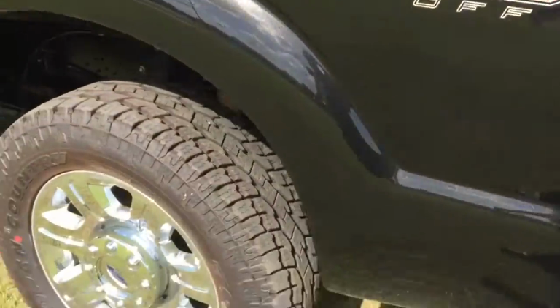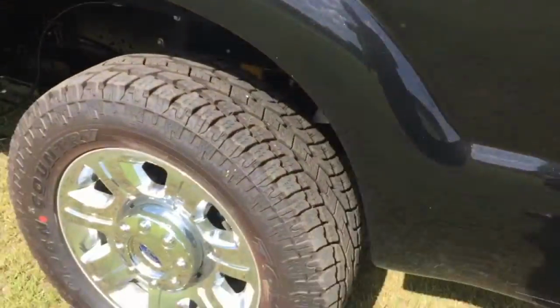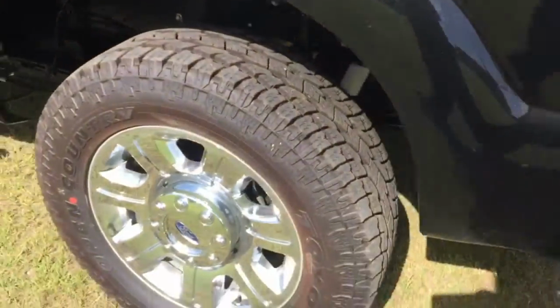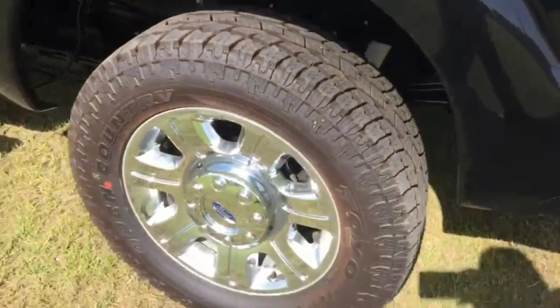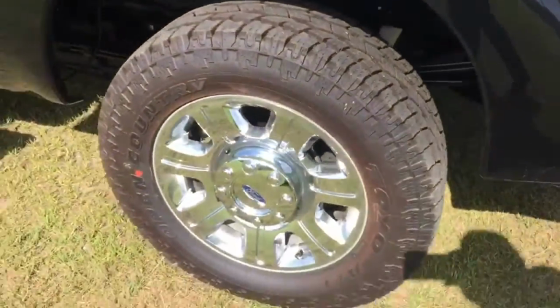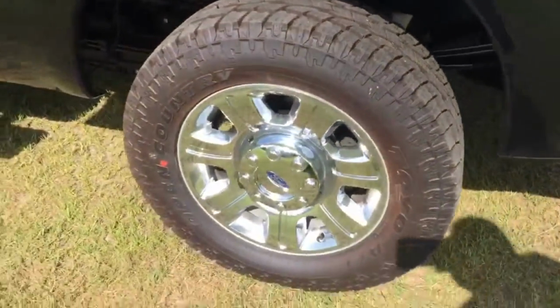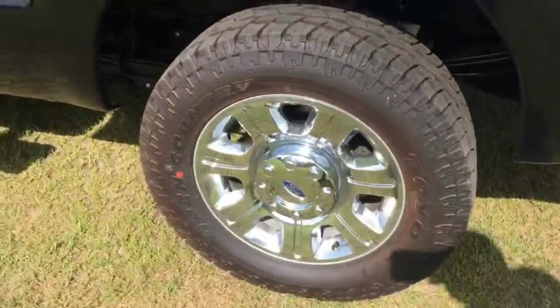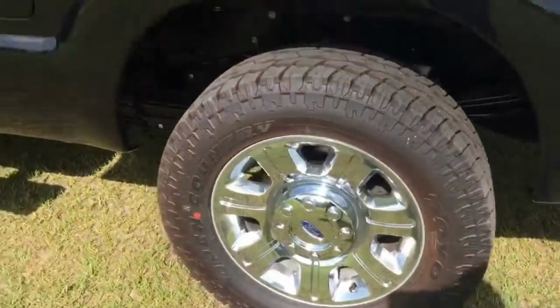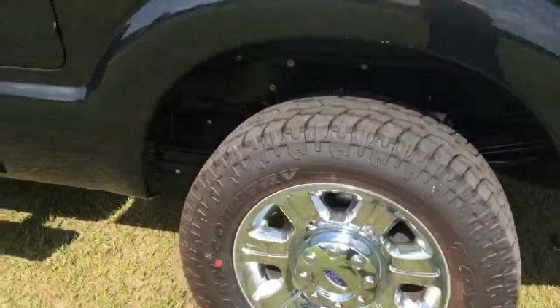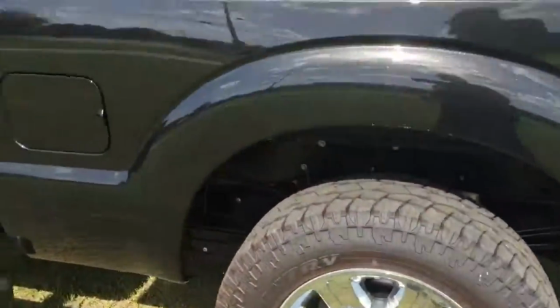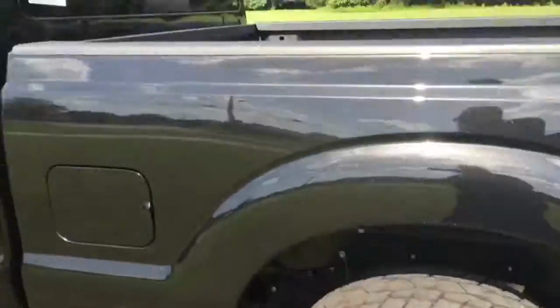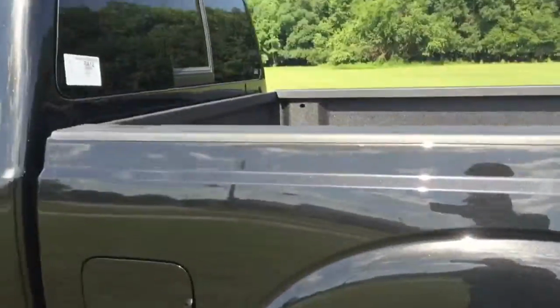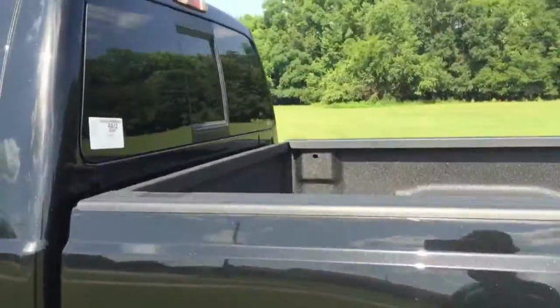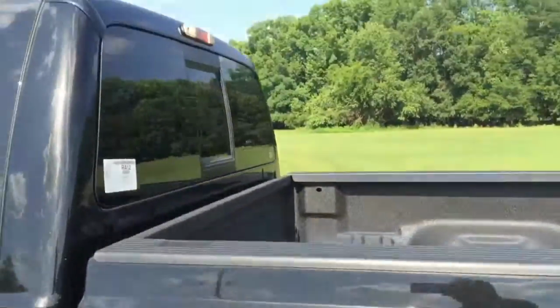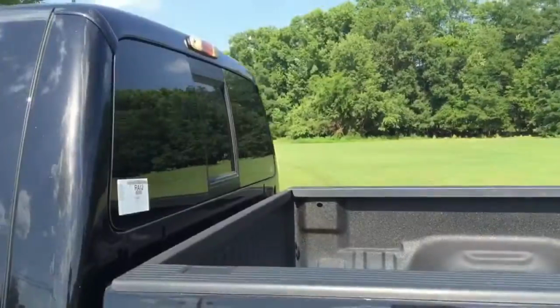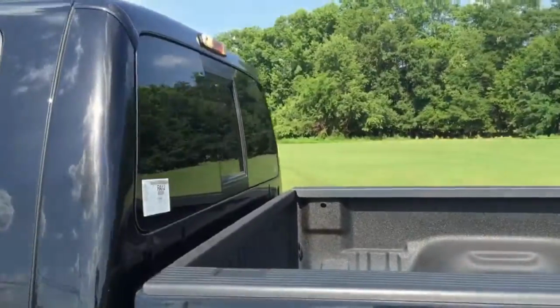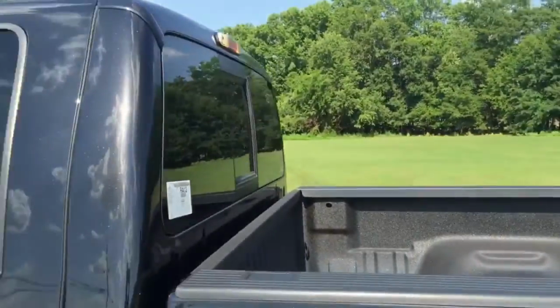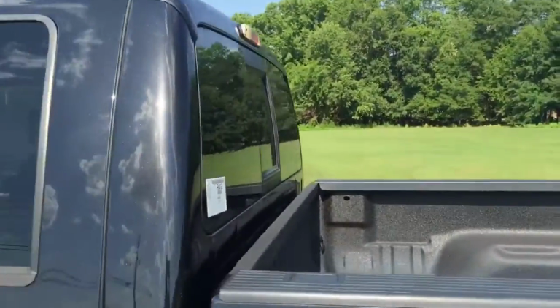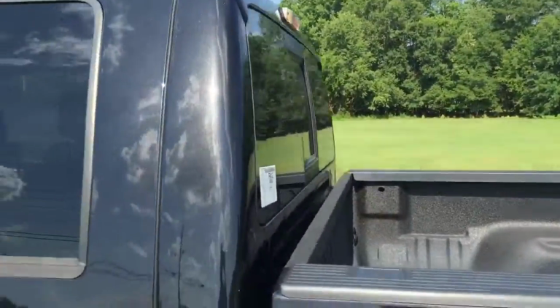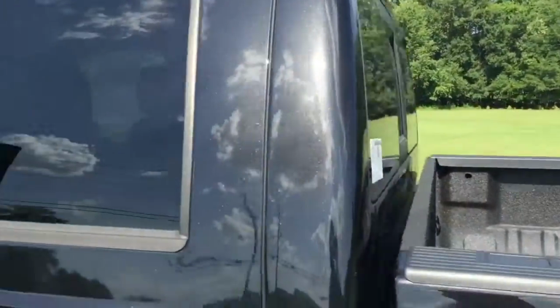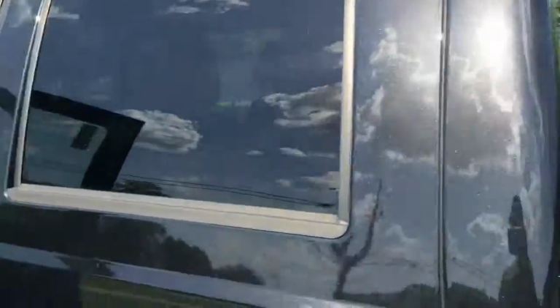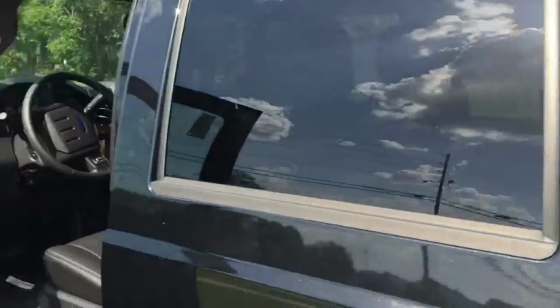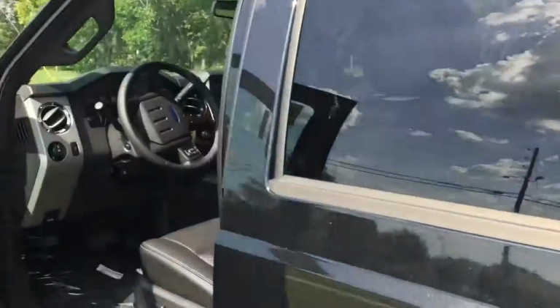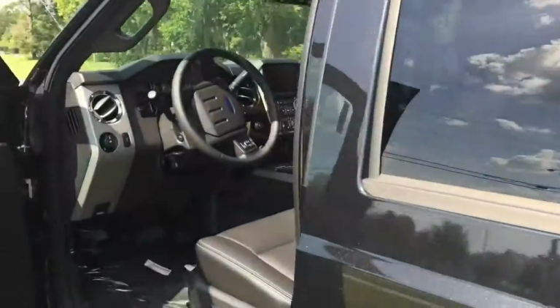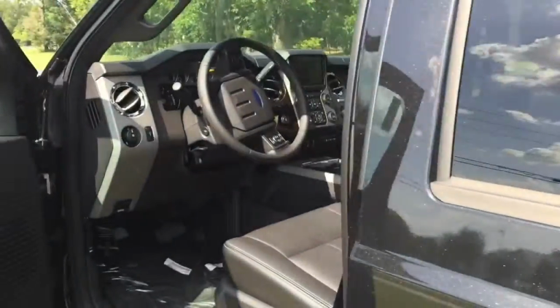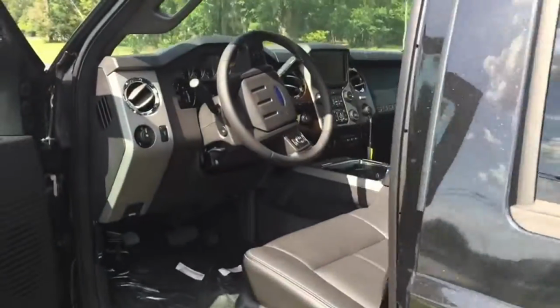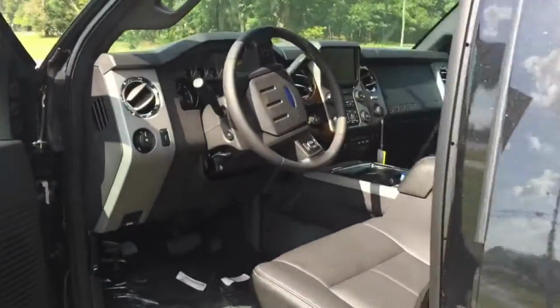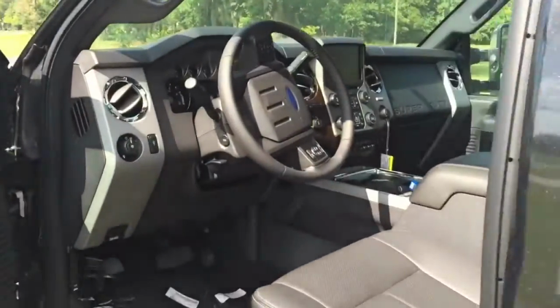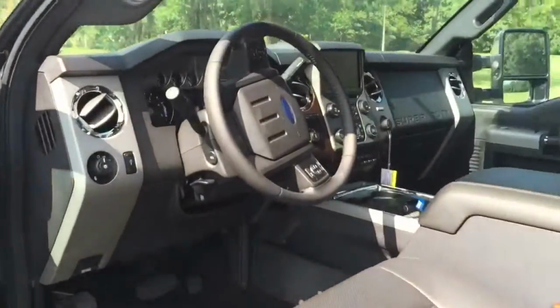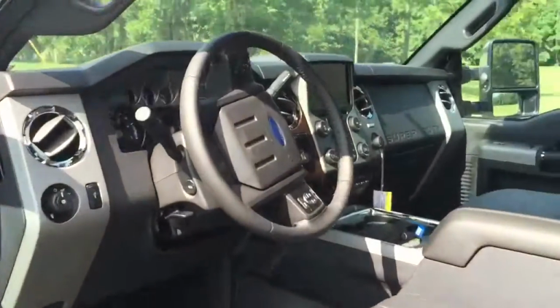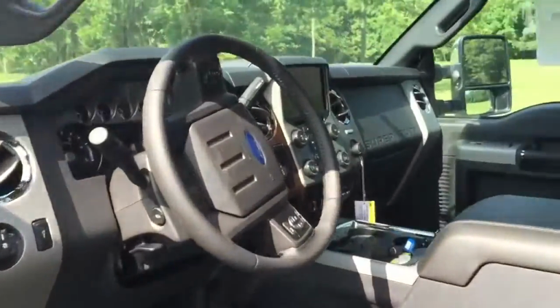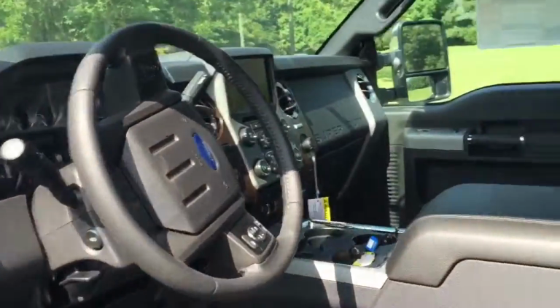Come around to the driver side — just want to show you the features. There are the wheels on the vehicle, and it's got a rear sliding glass window.